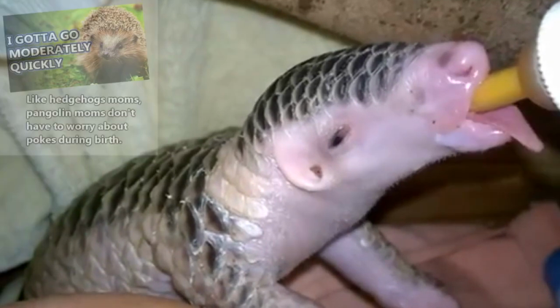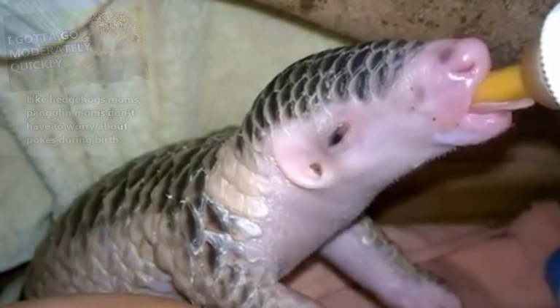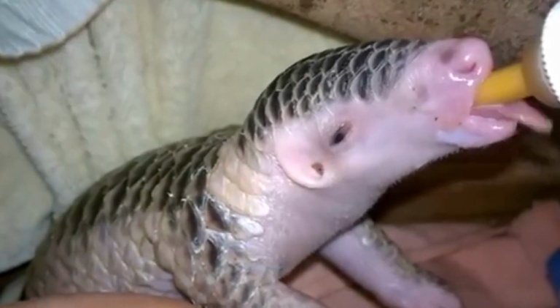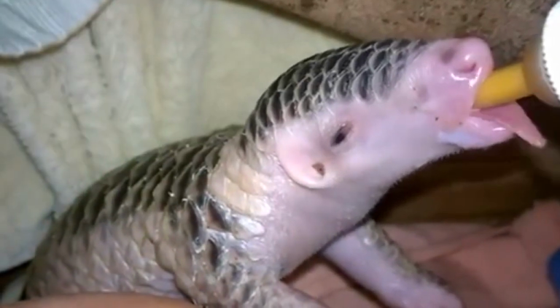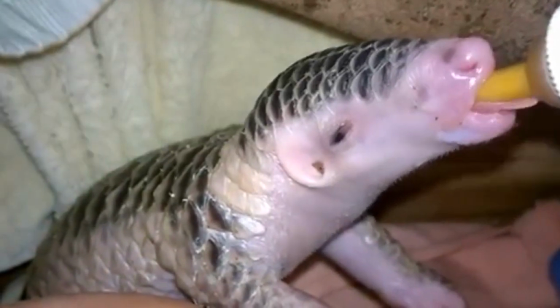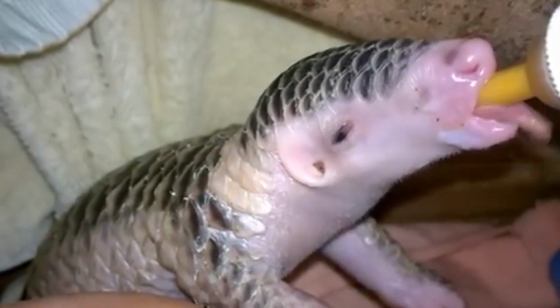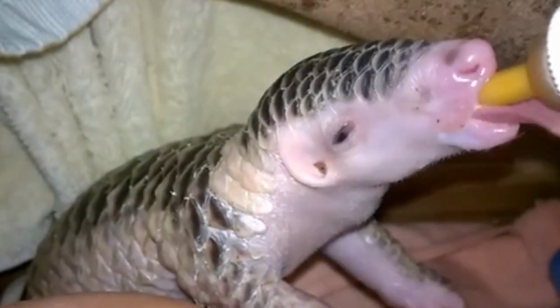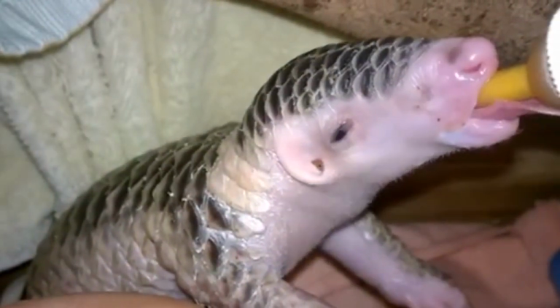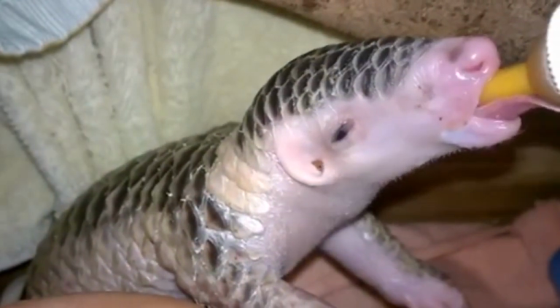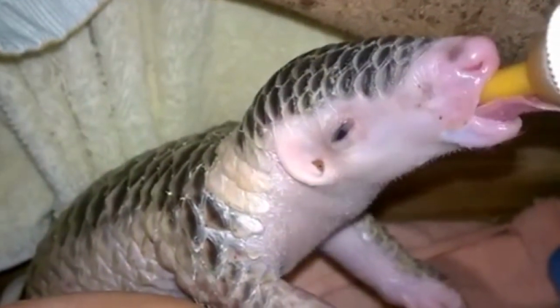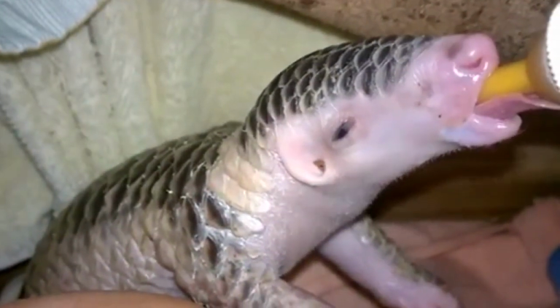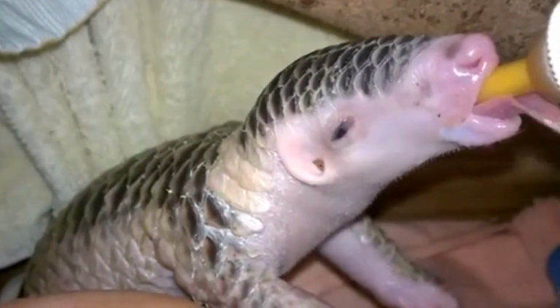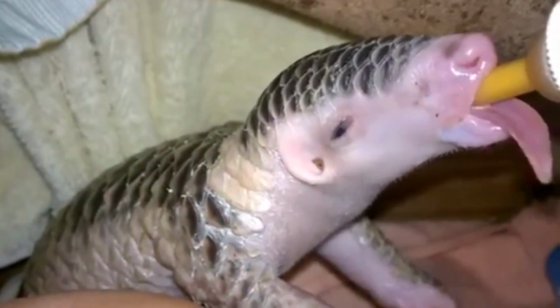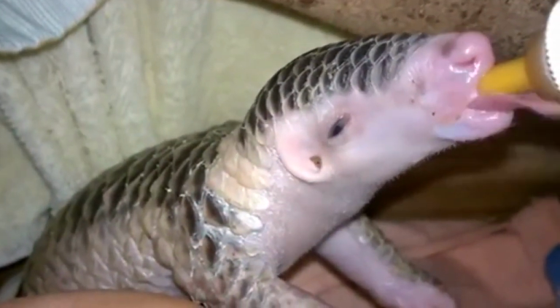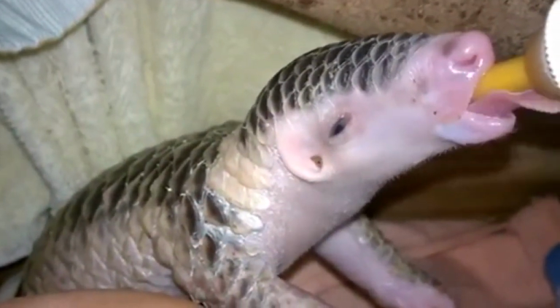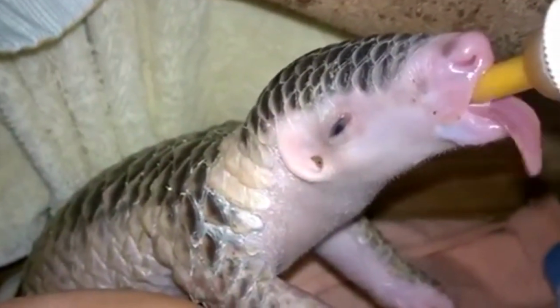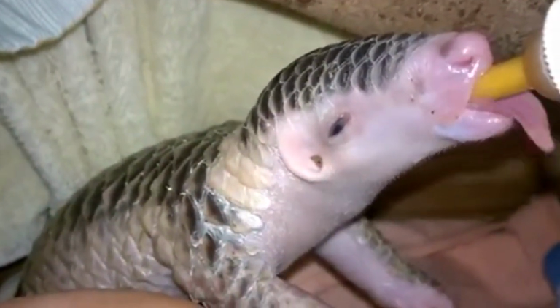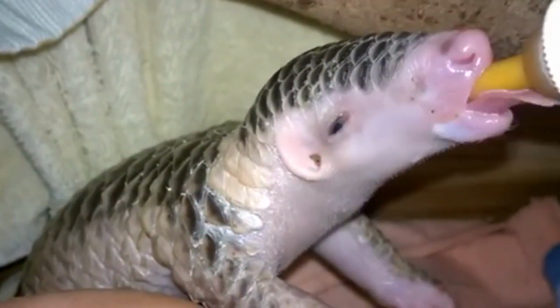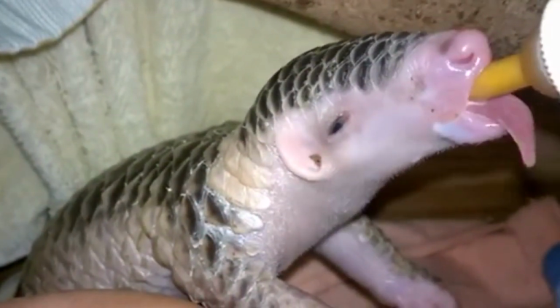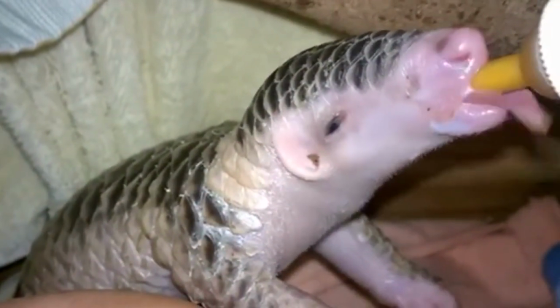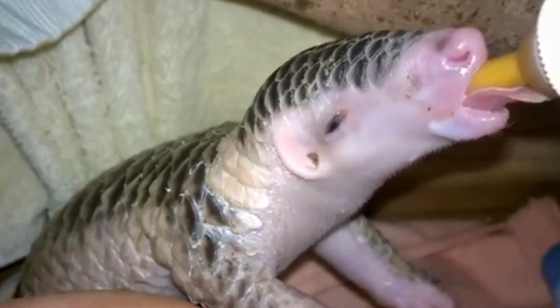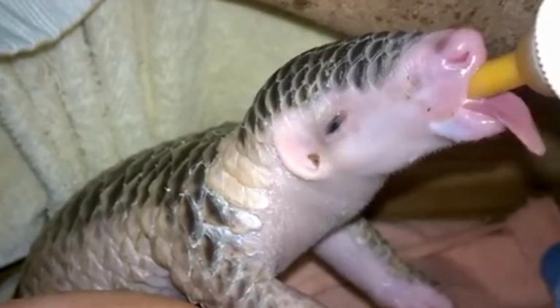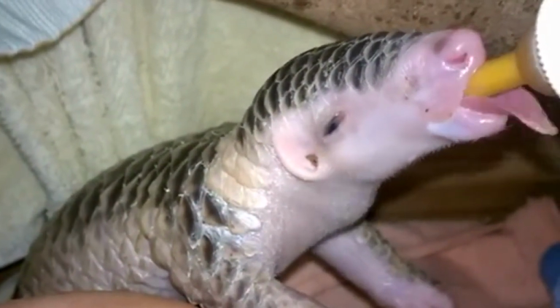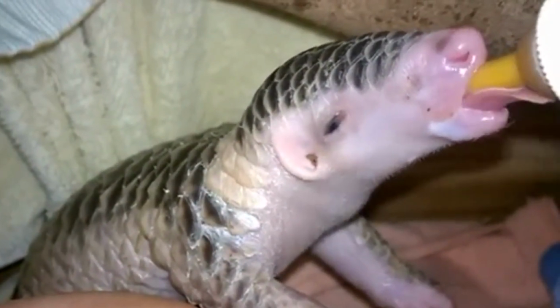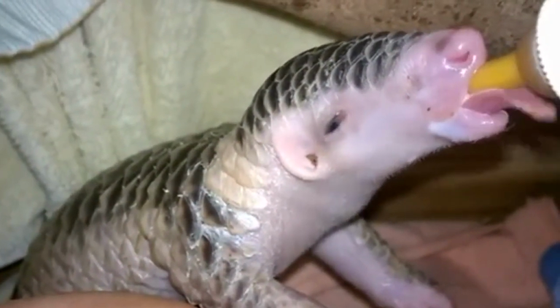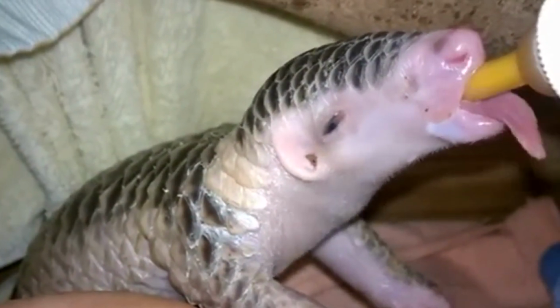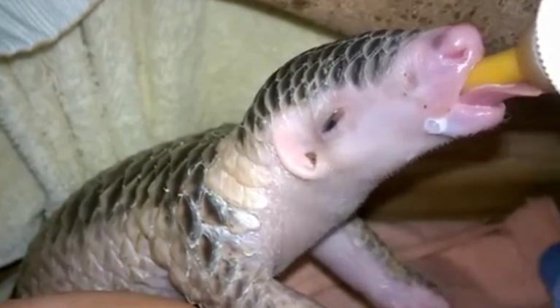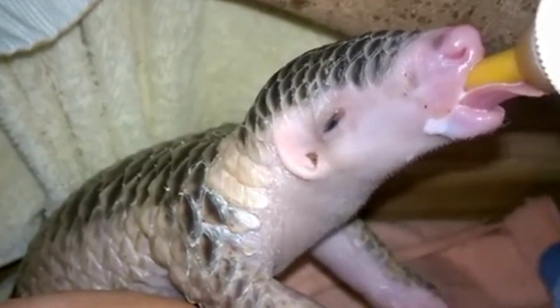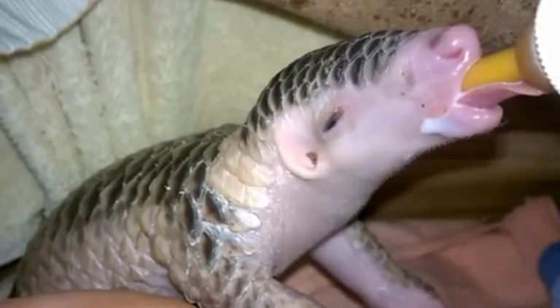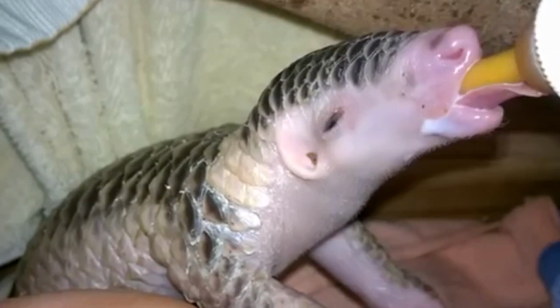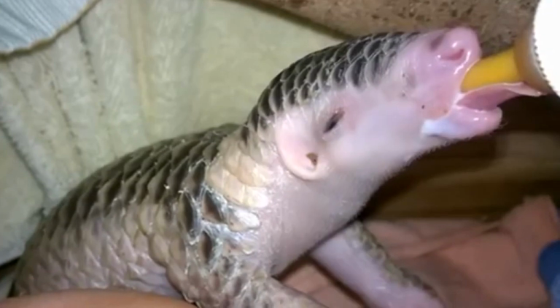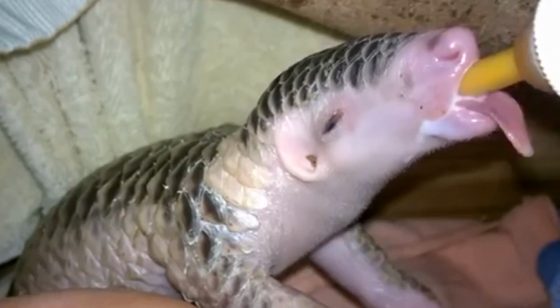The young pangolins may stick with their mother until they reach reproductive maturity at two years of age.